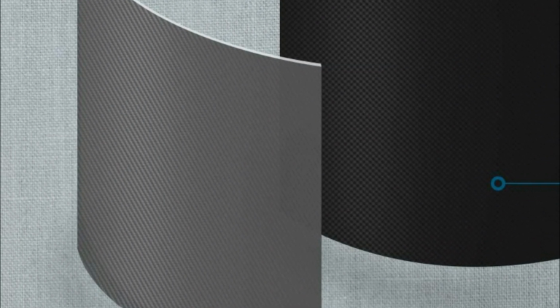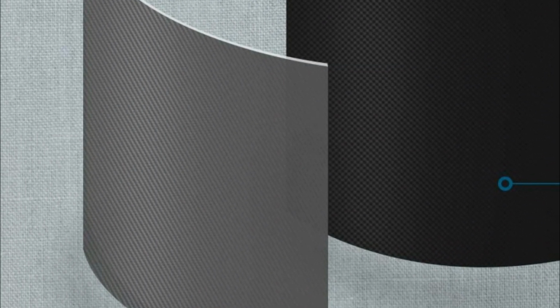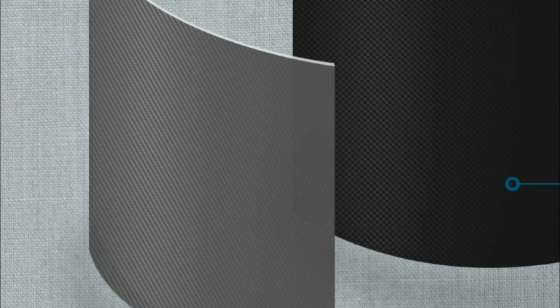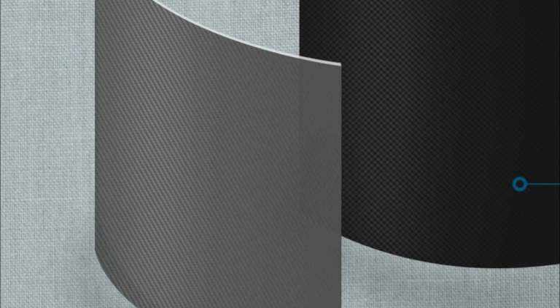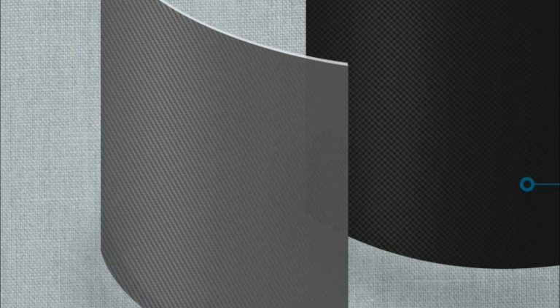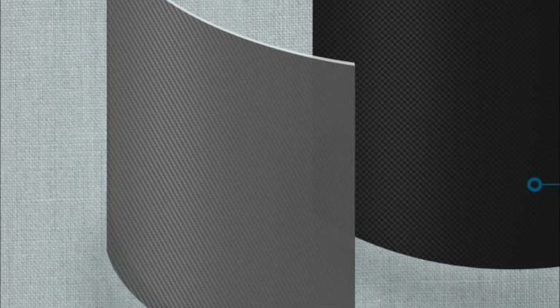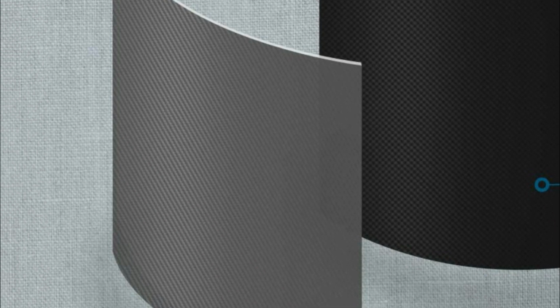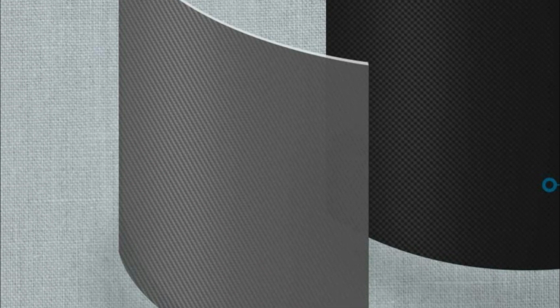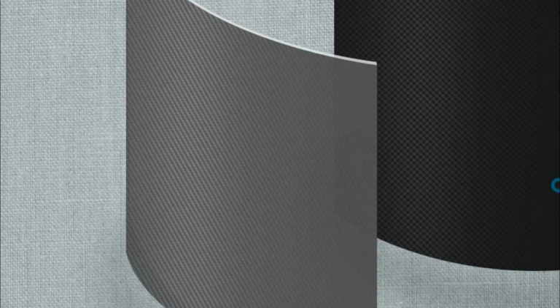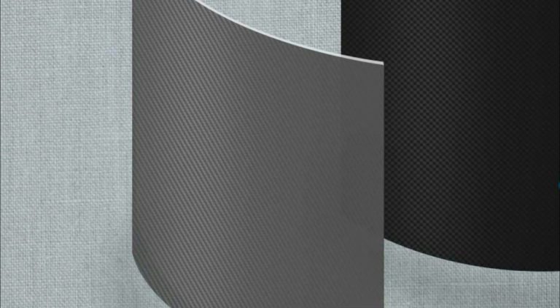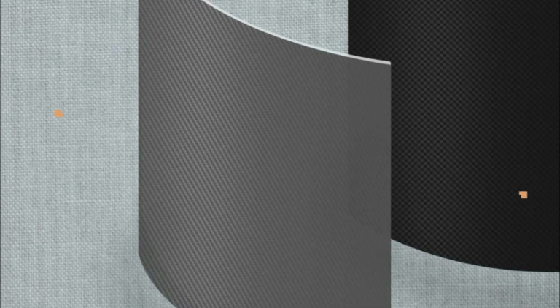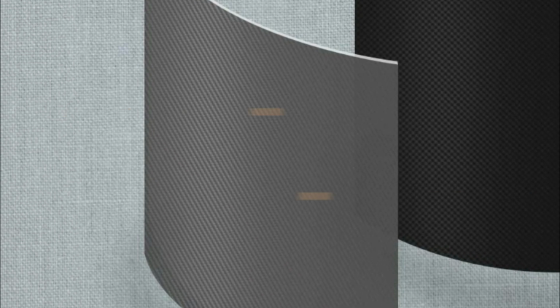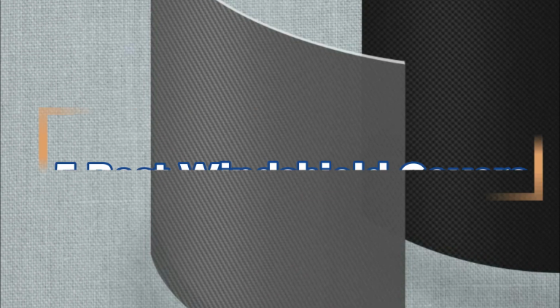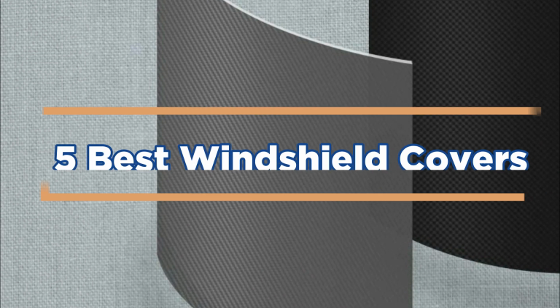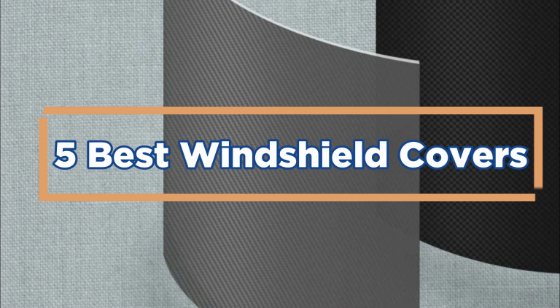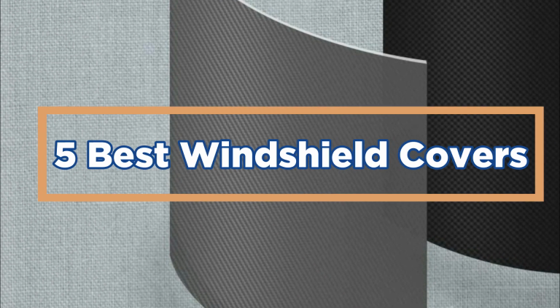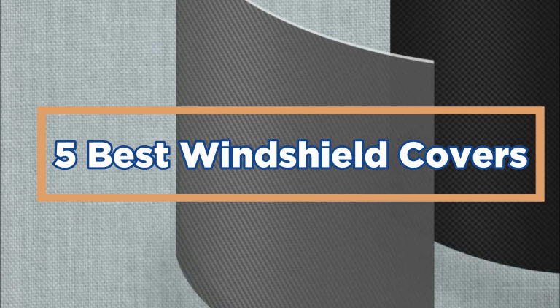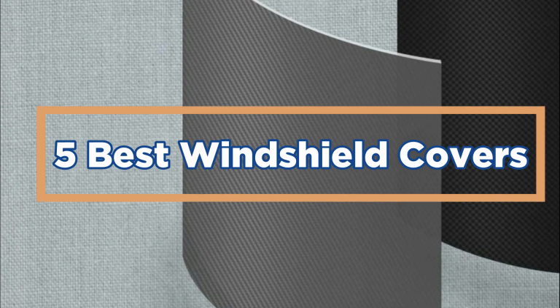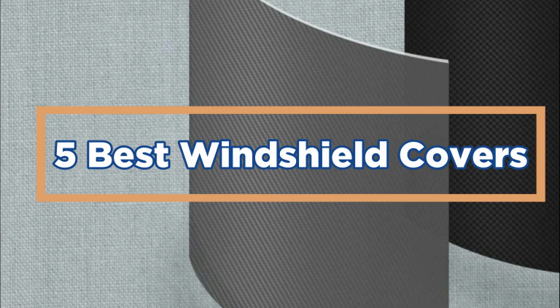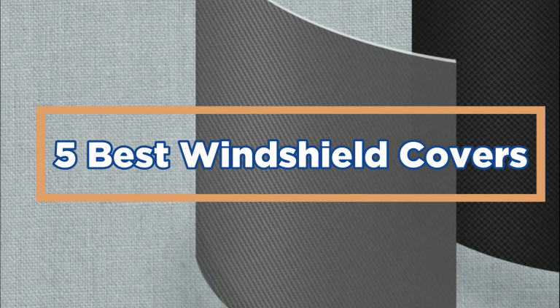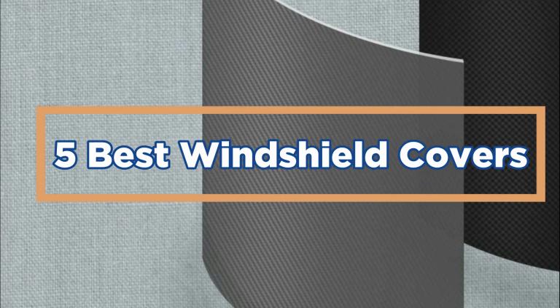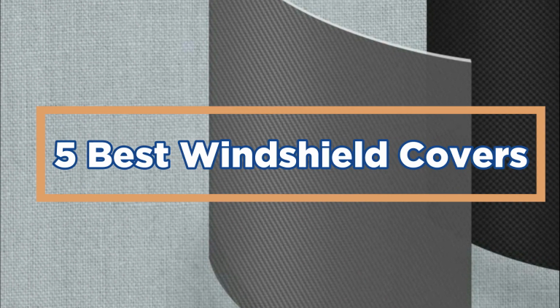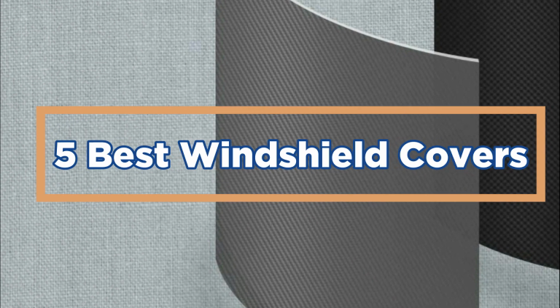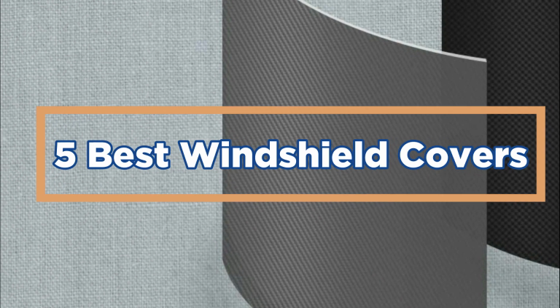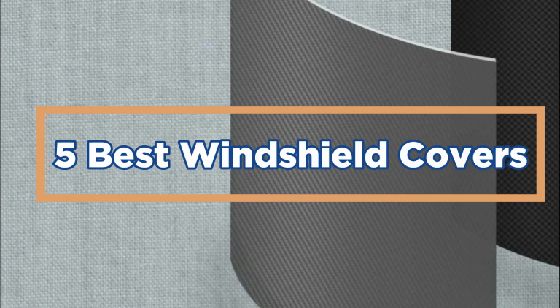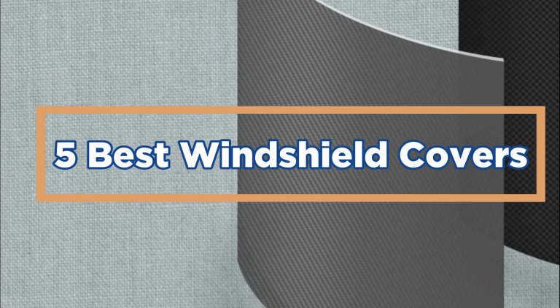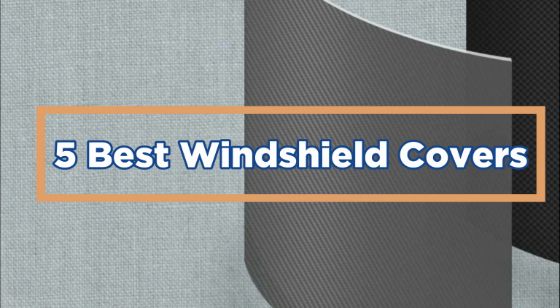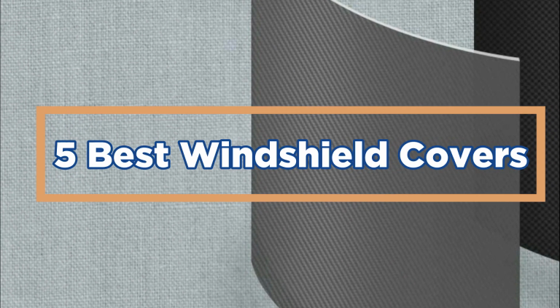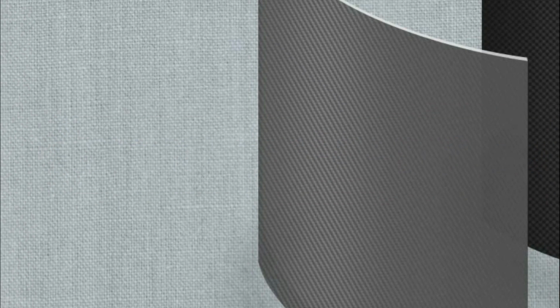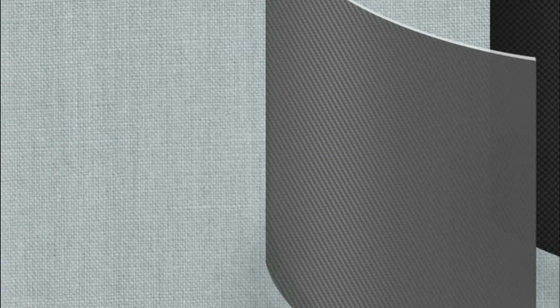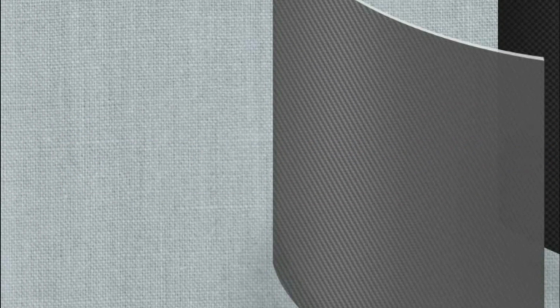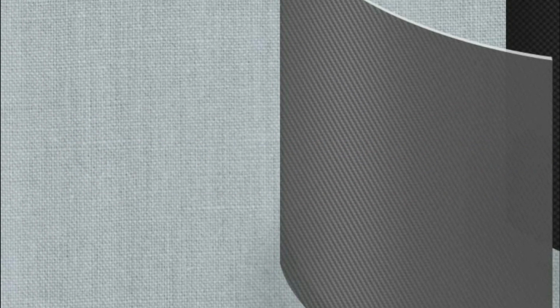In today's video, we will show you the top 5 best windshield covers. So, let's get started.